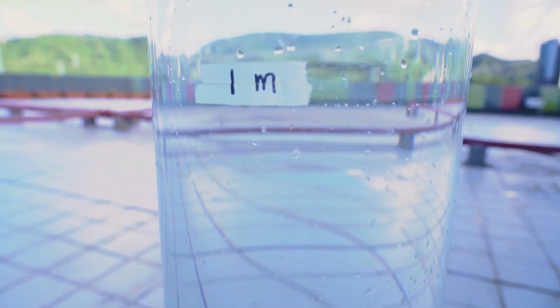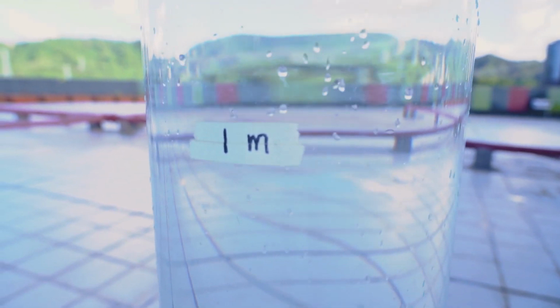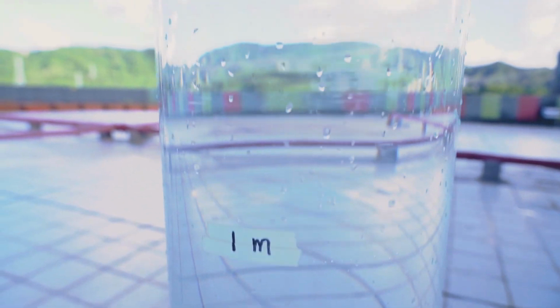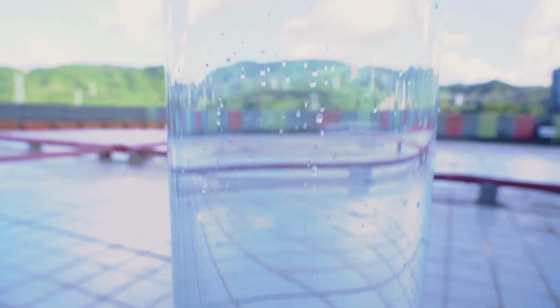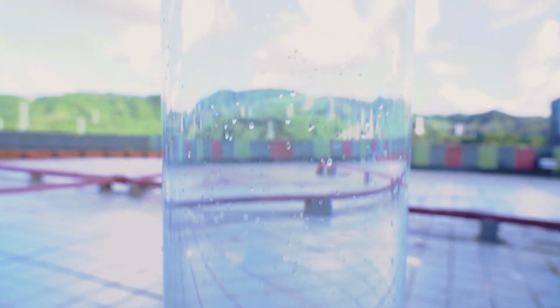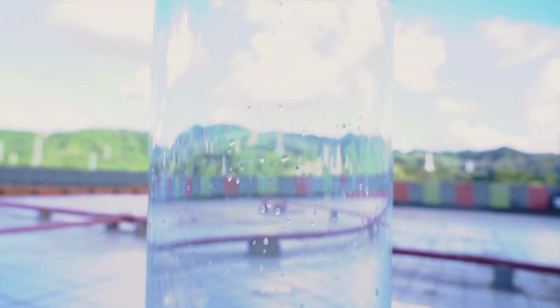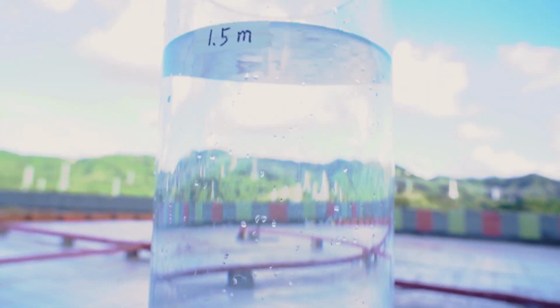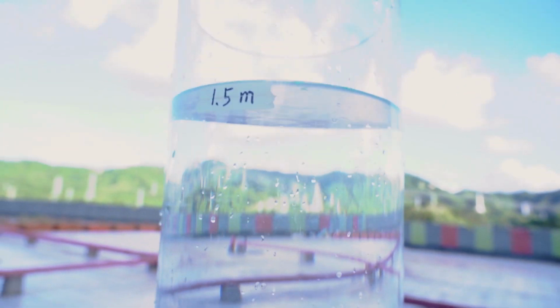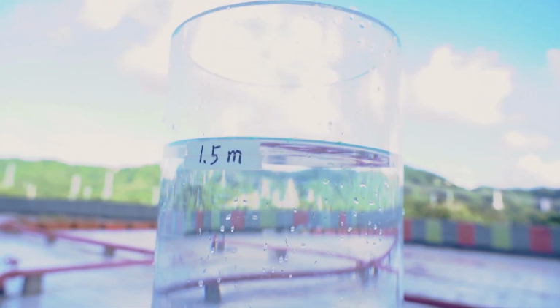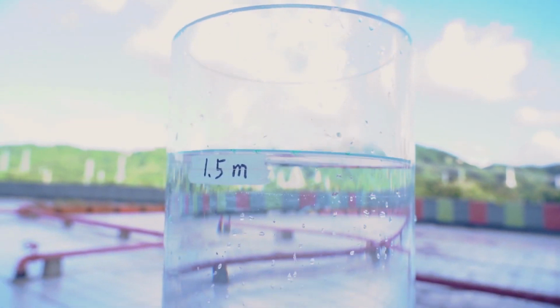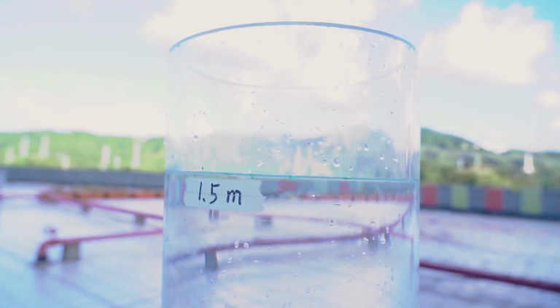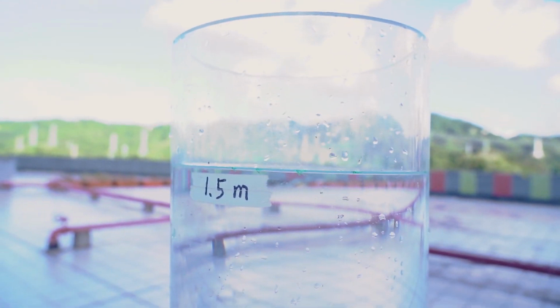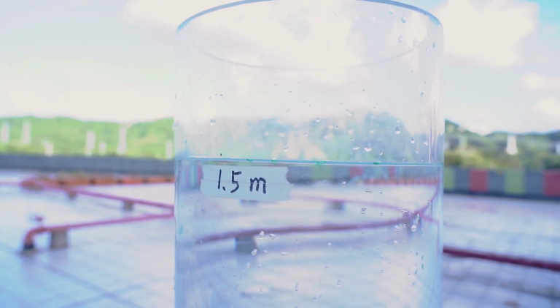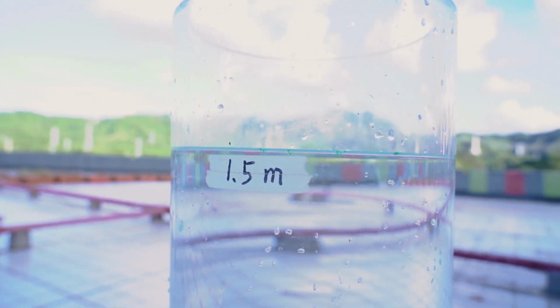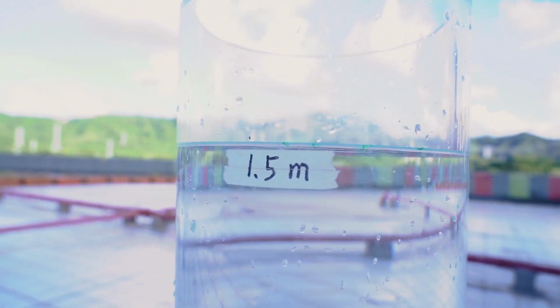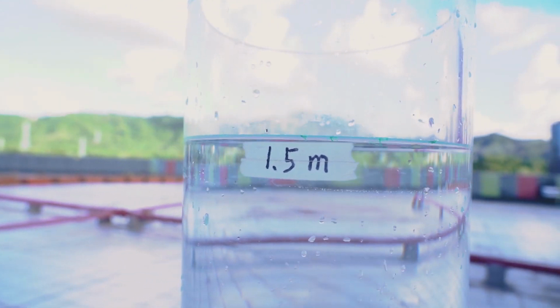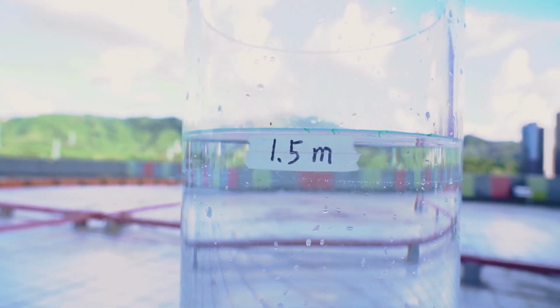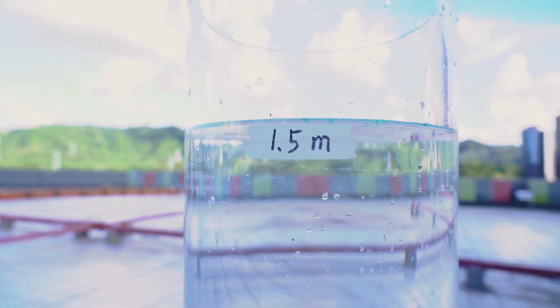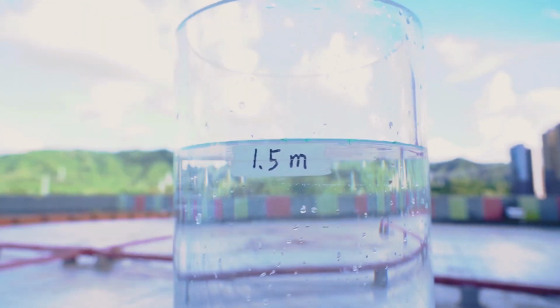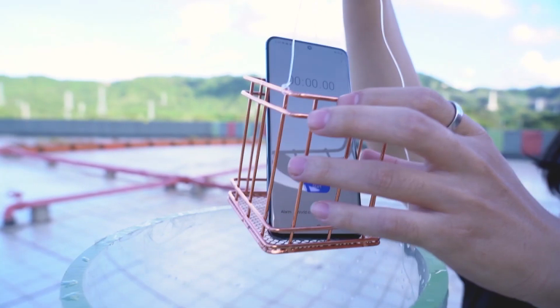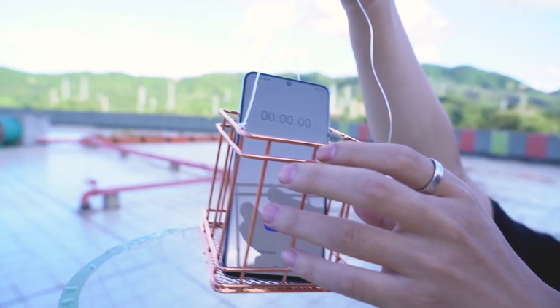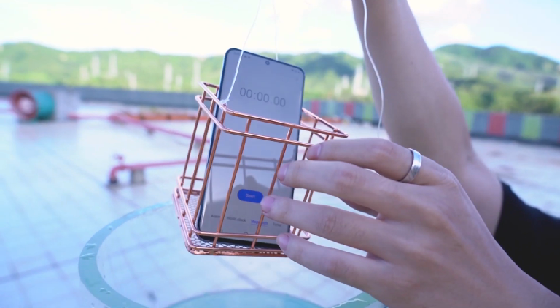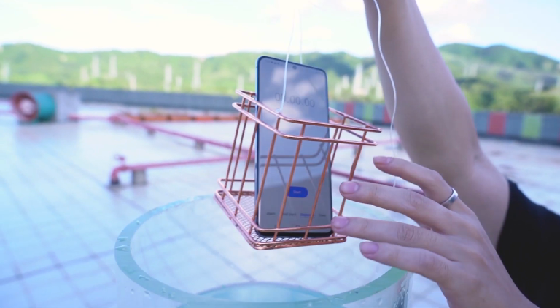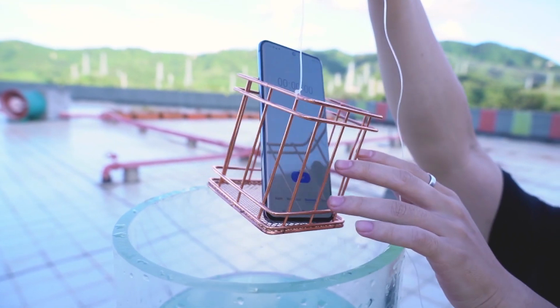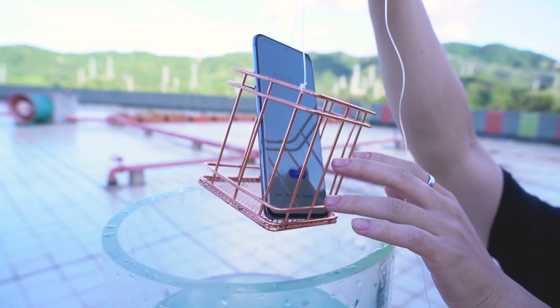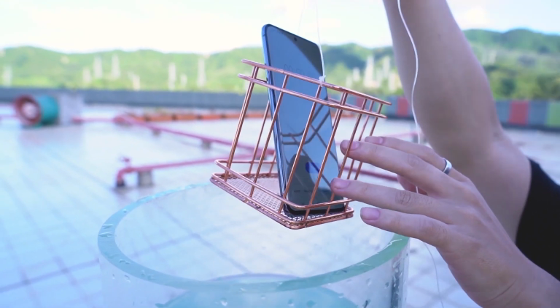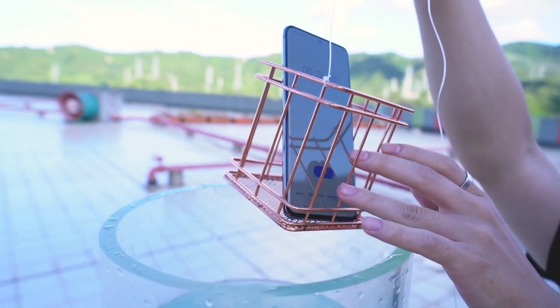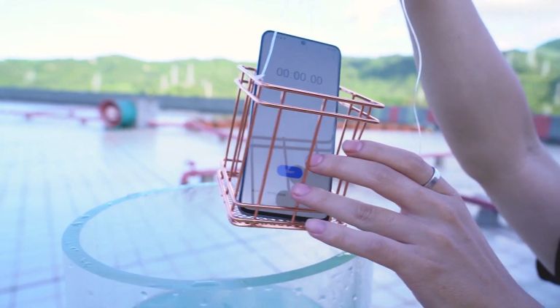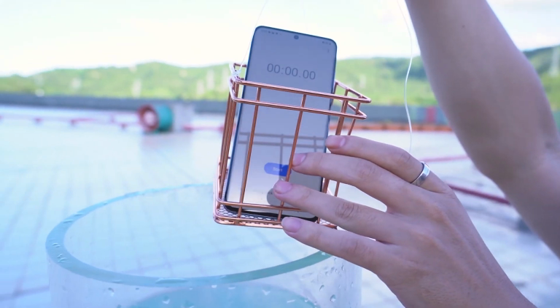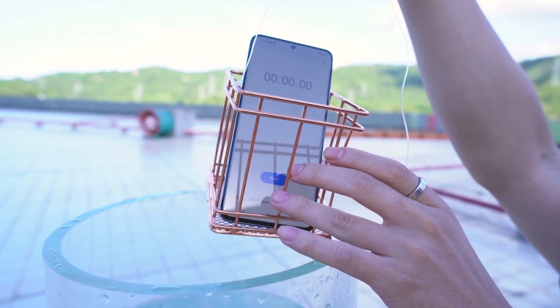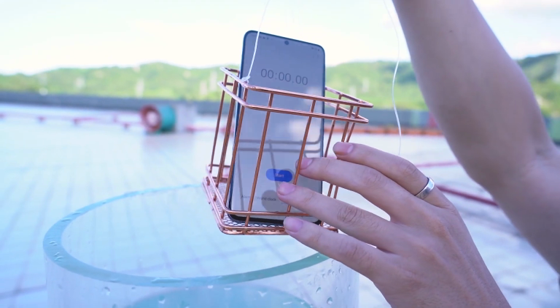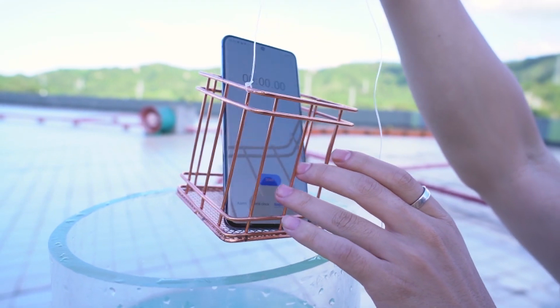Let's start the real IP68 waterproof test now. We prepared a 1.5-meter water tubular column. Do you think it can finish this test under the hydraulic pressure for 30 minutes?